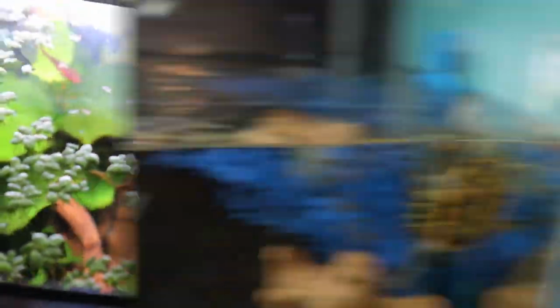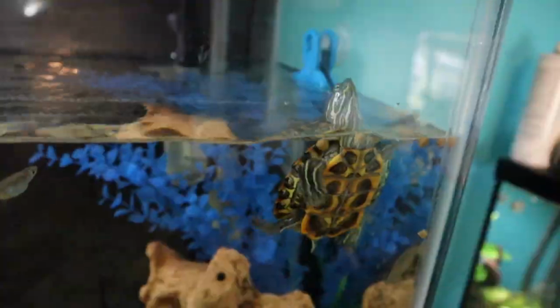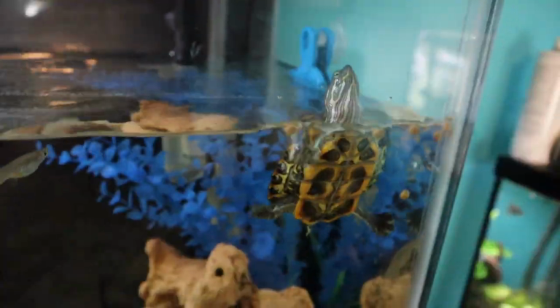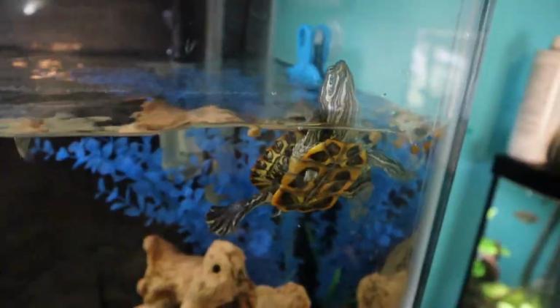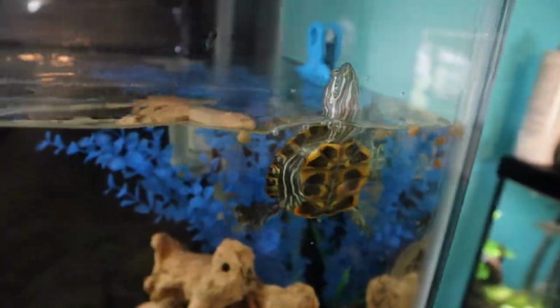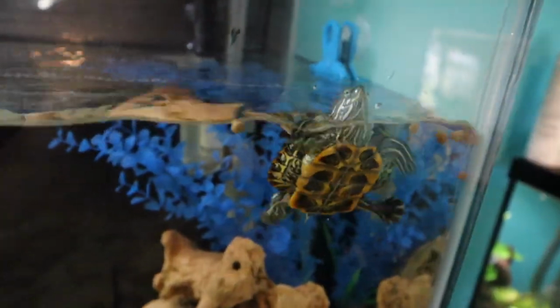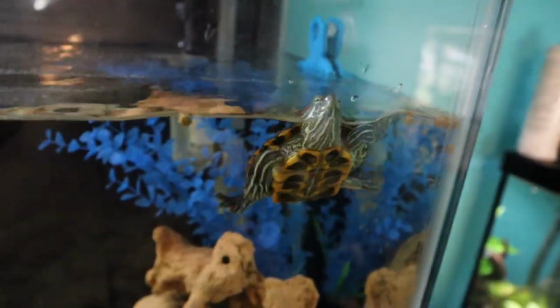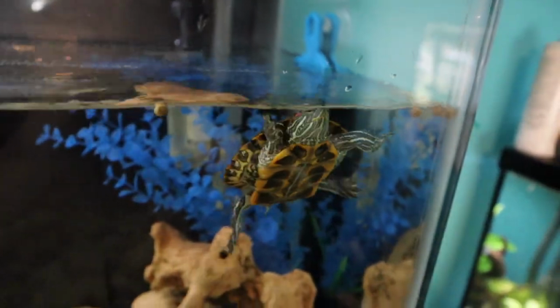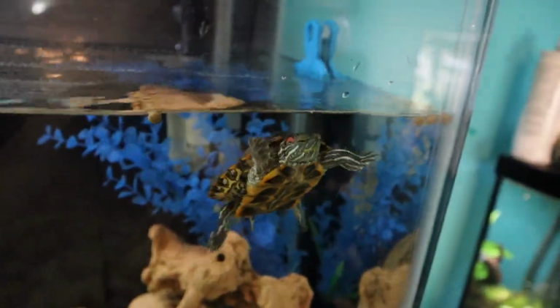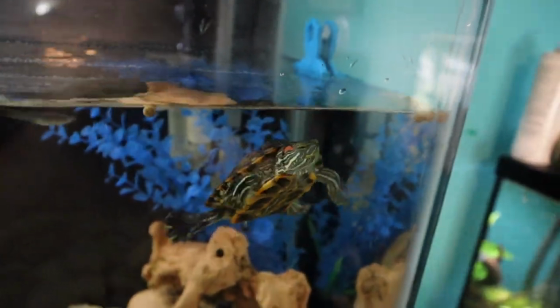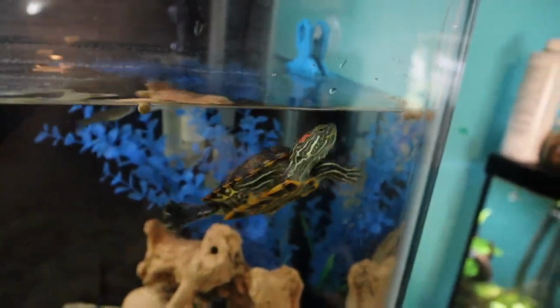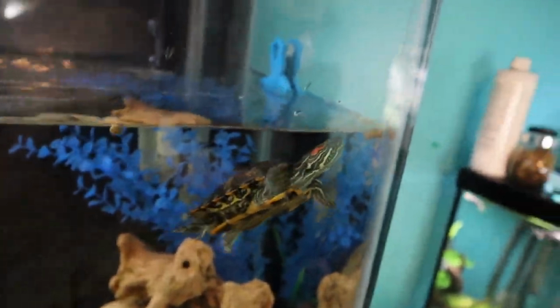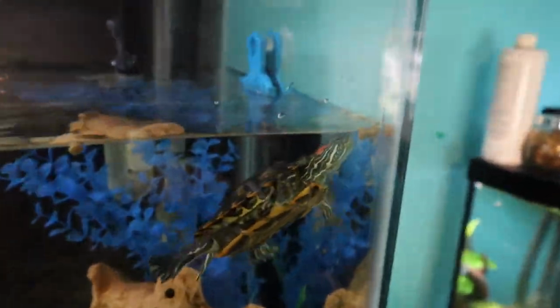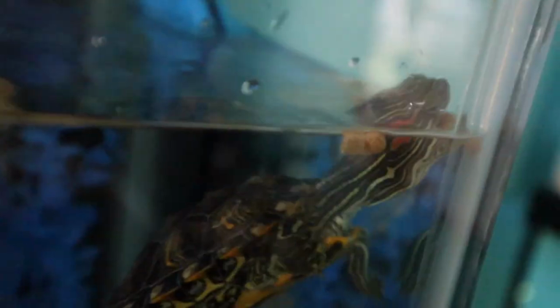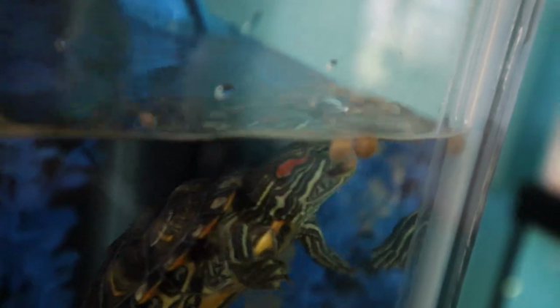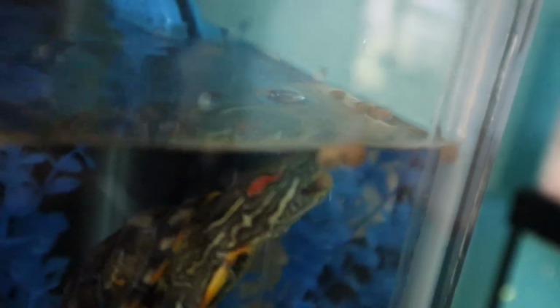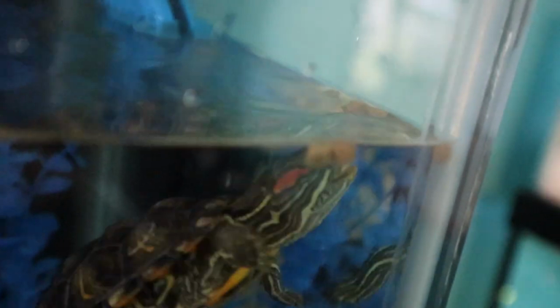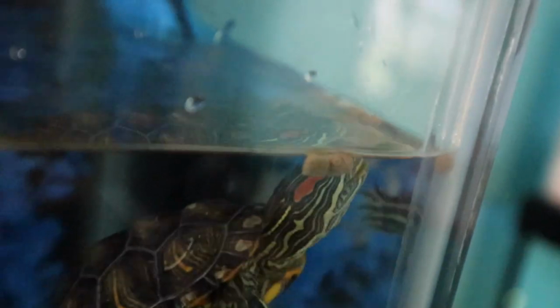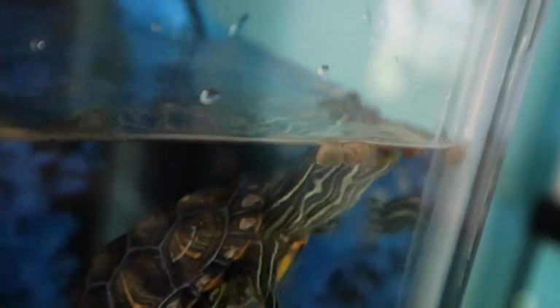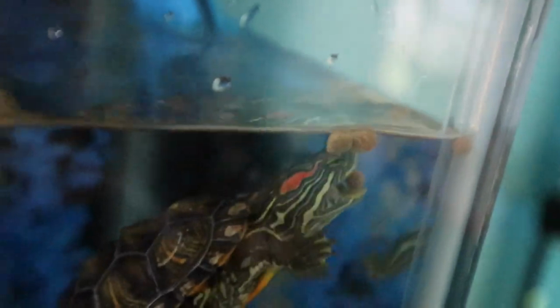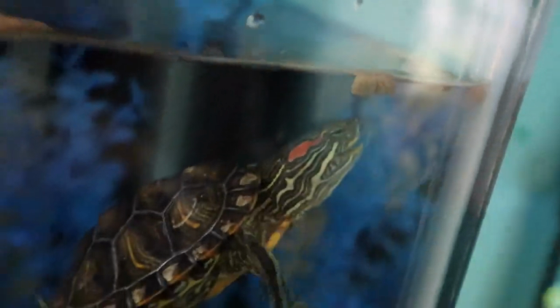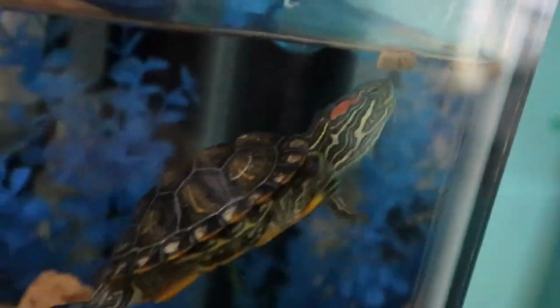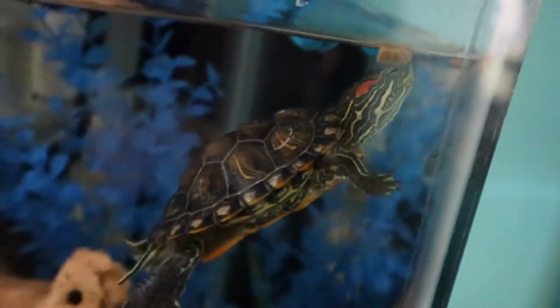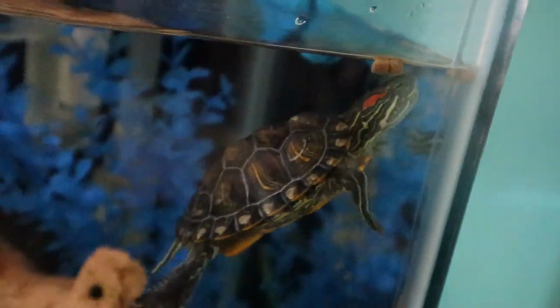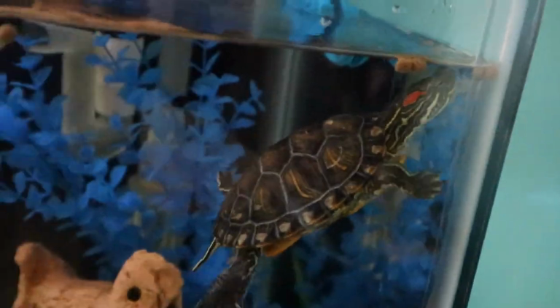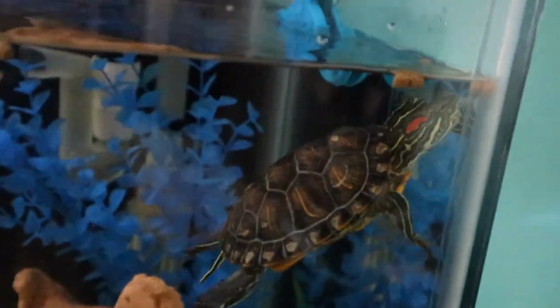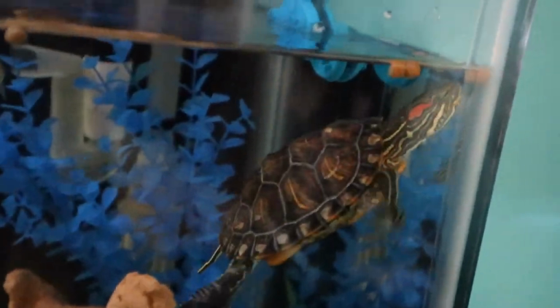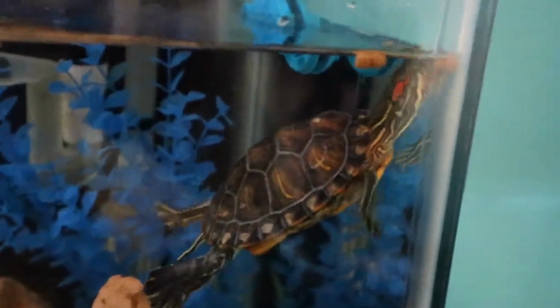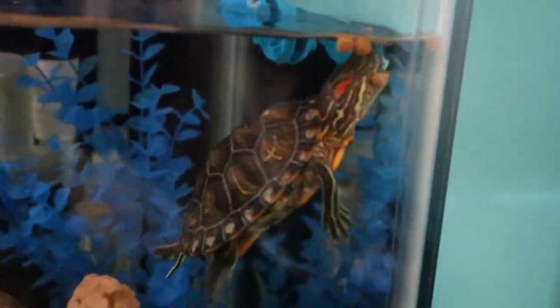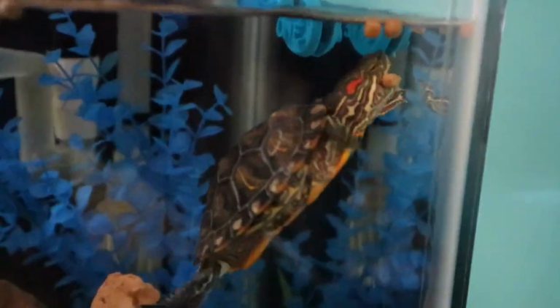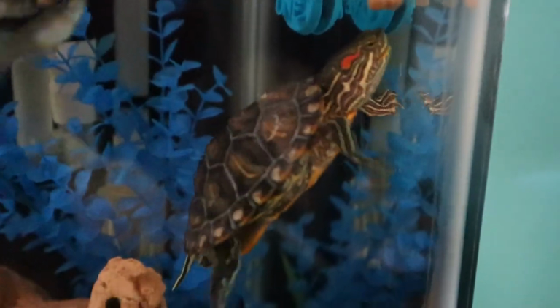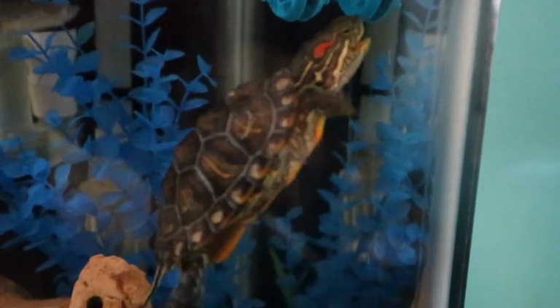The turtle is also doing amazing. Just went ahead and gave him some food and he's going to munch on that. He's grown so much and is just doing really, really well.